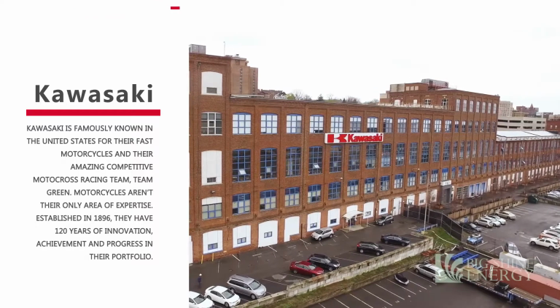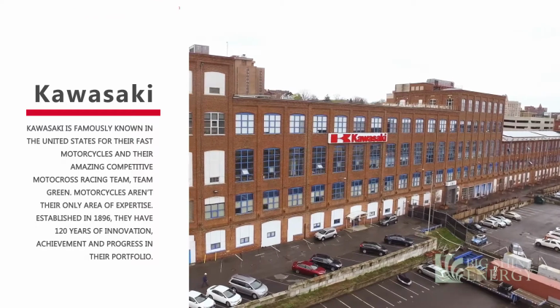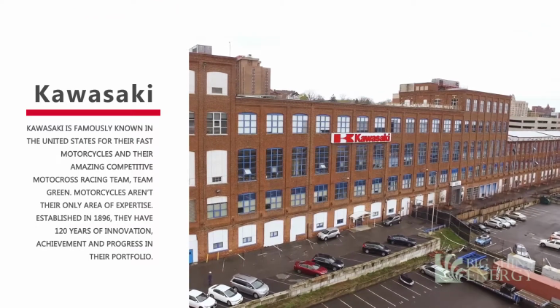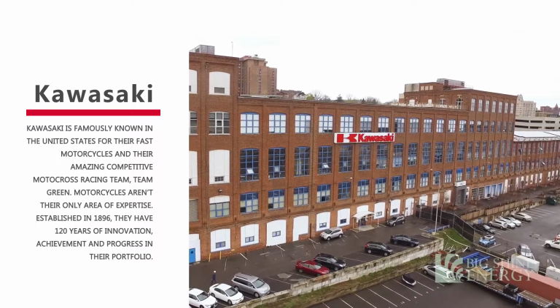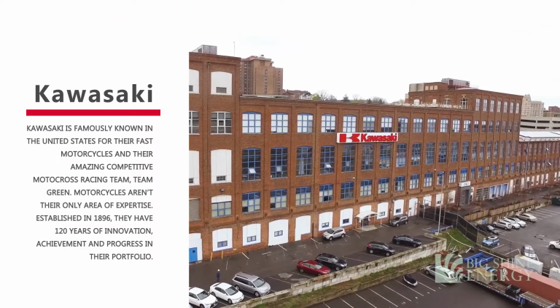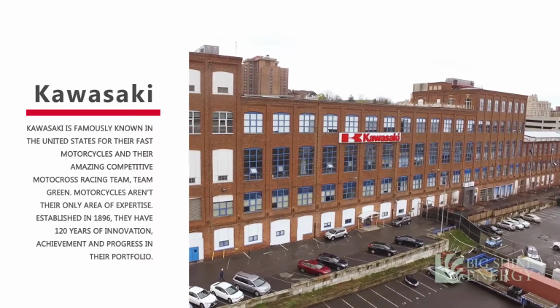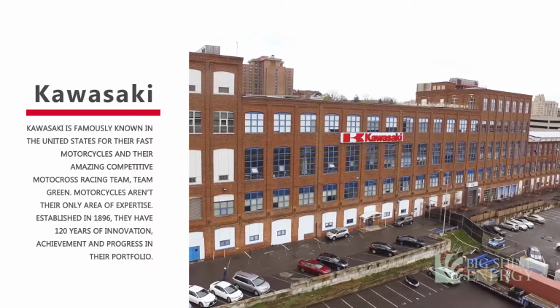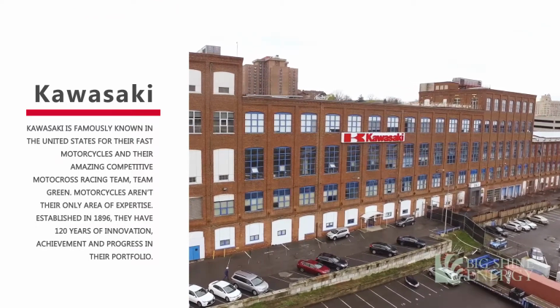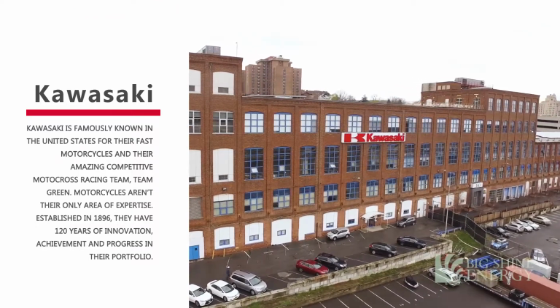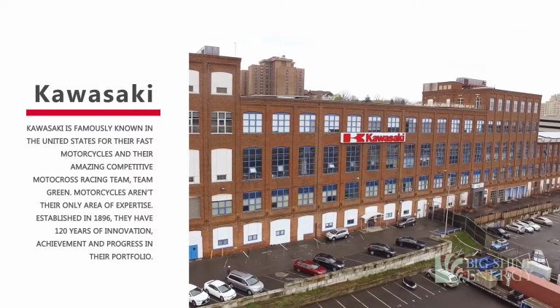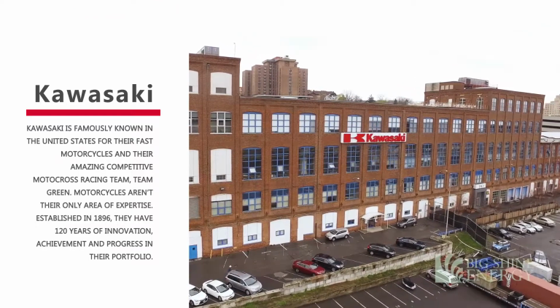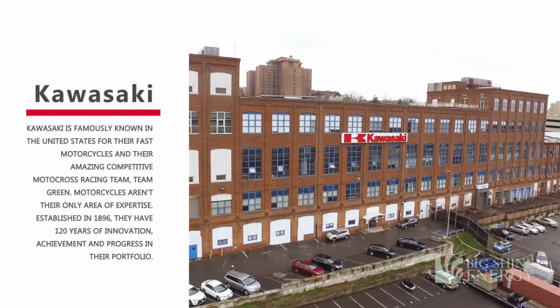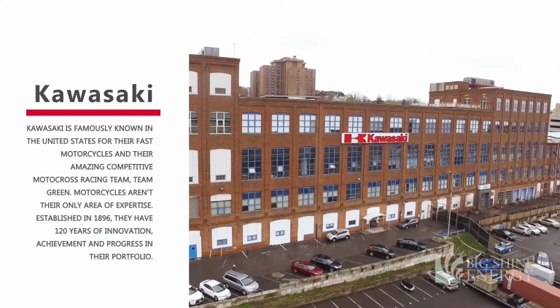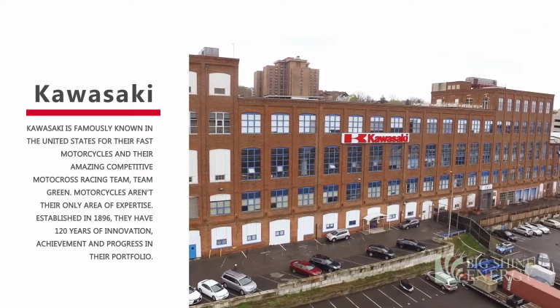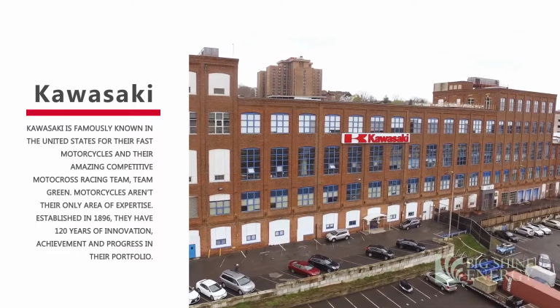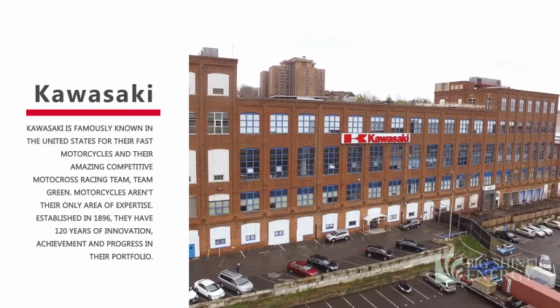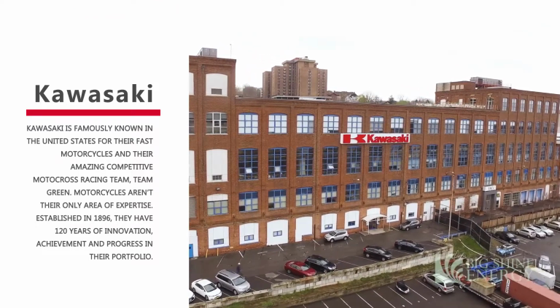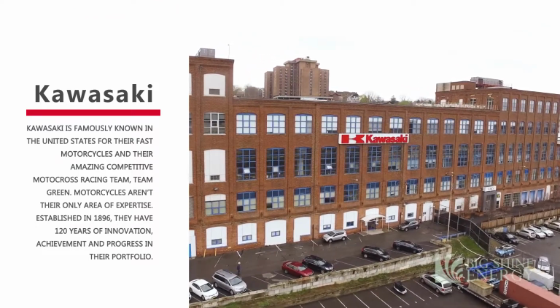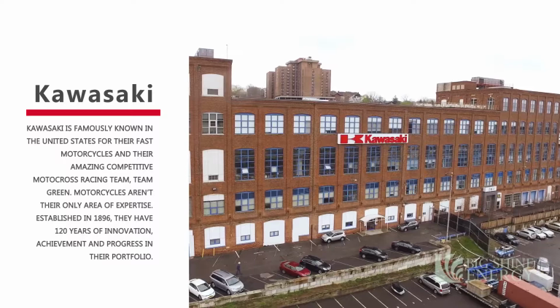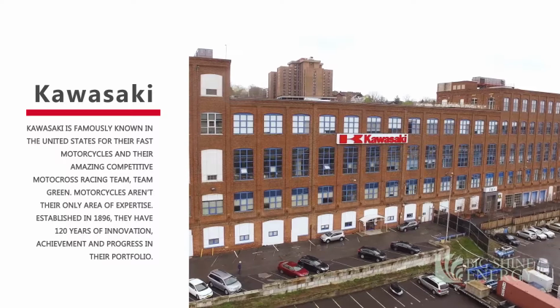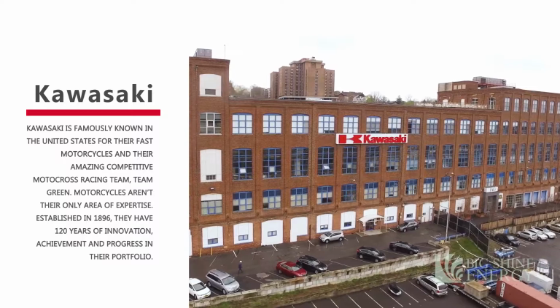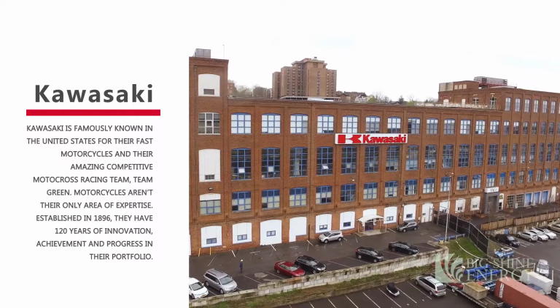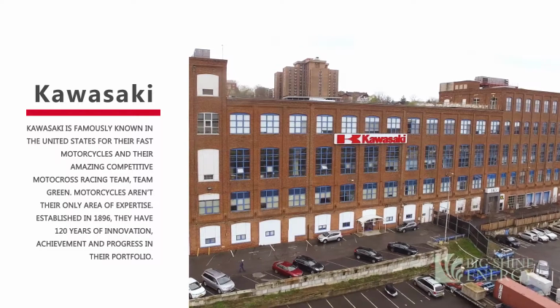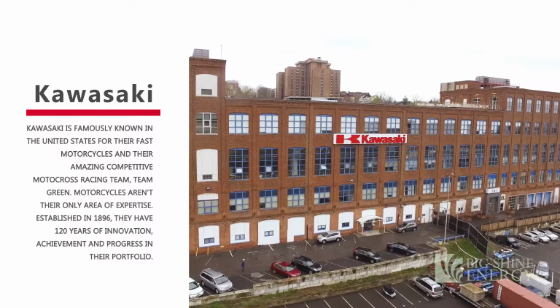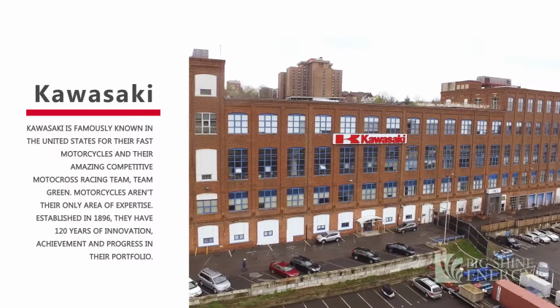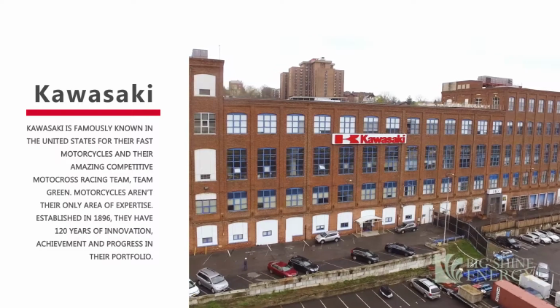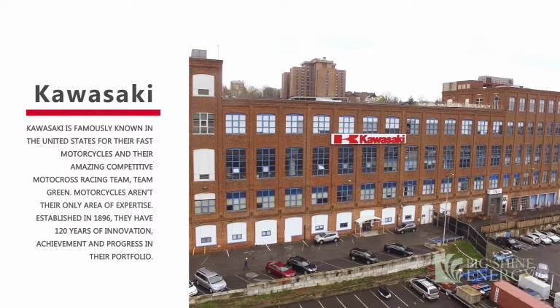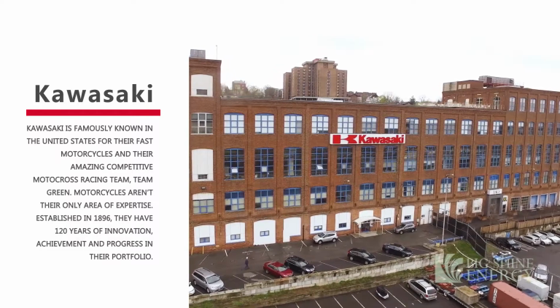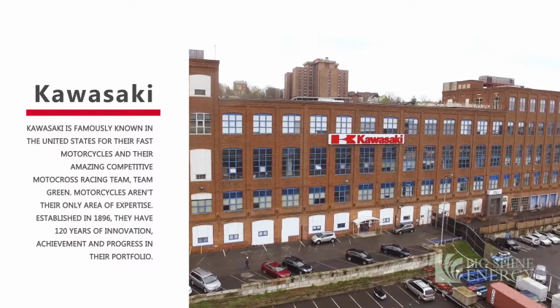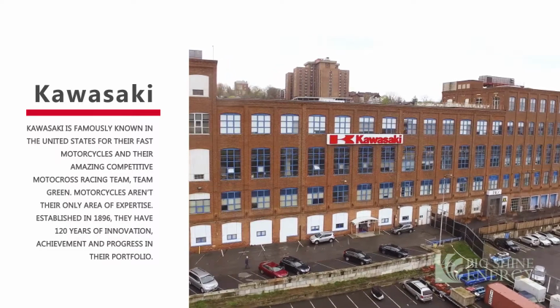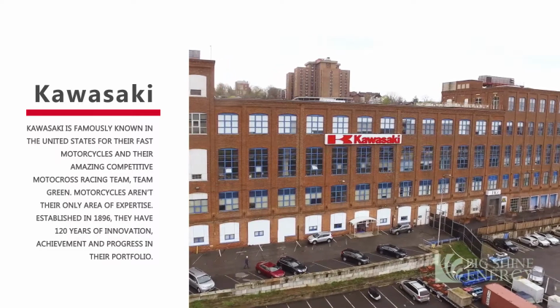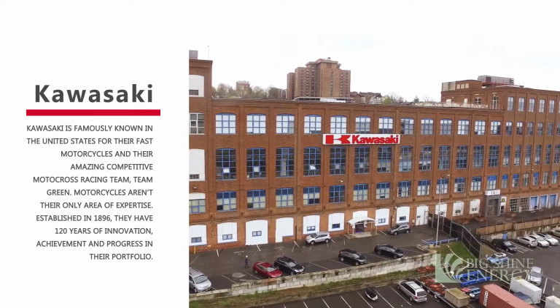Kawasaki Railcar houses a 150,000 square foot manufacturing facility equipped for fabrication, assembly, overhauls, rehabilitations, and static and dynamic function testing of all types of railcars.